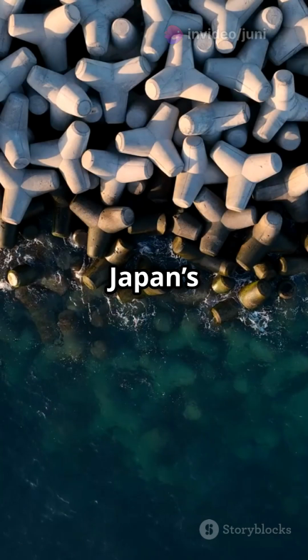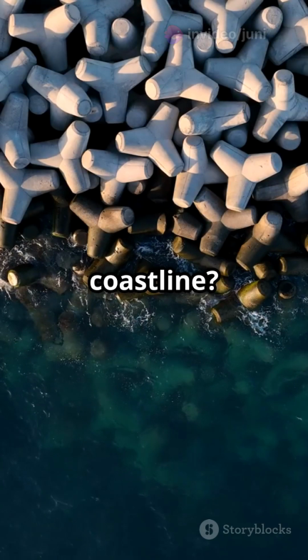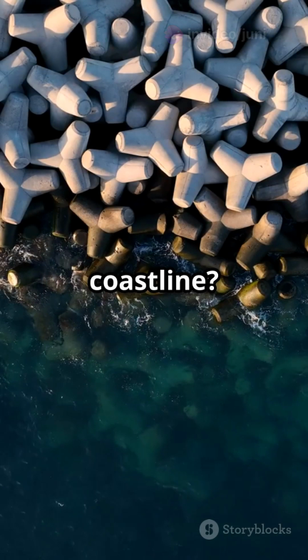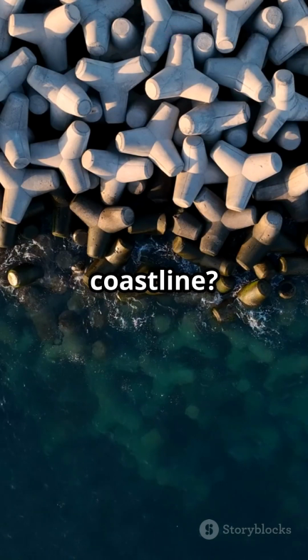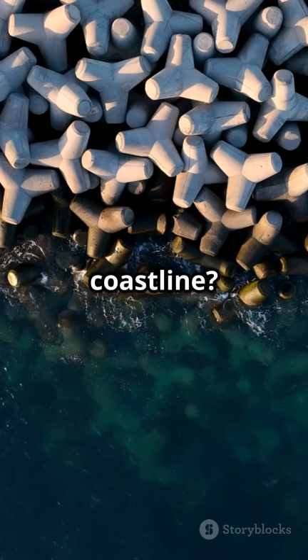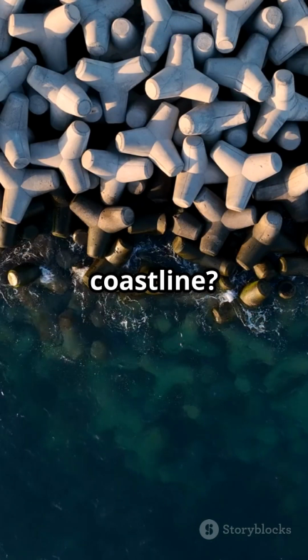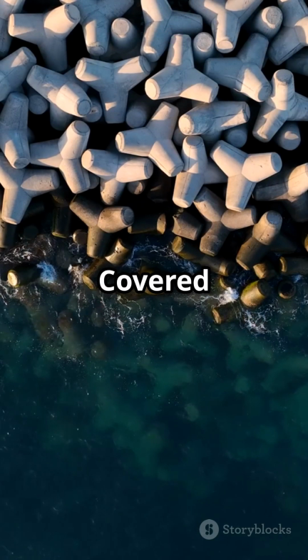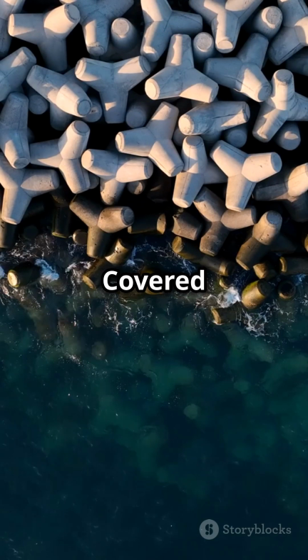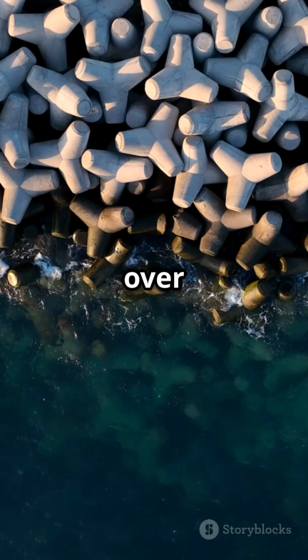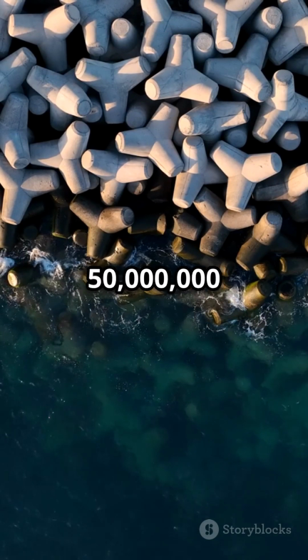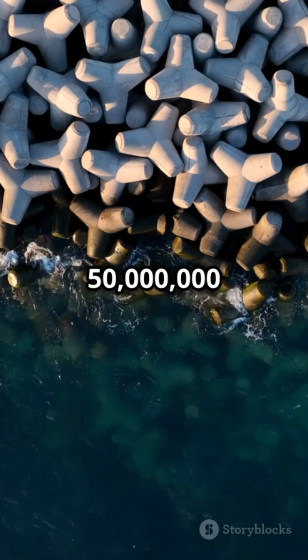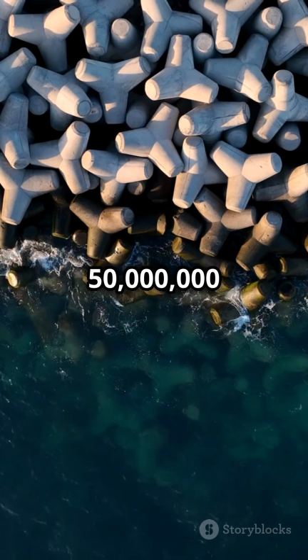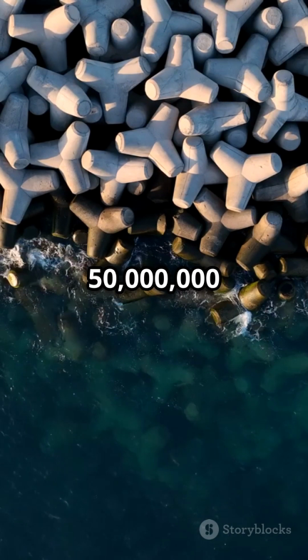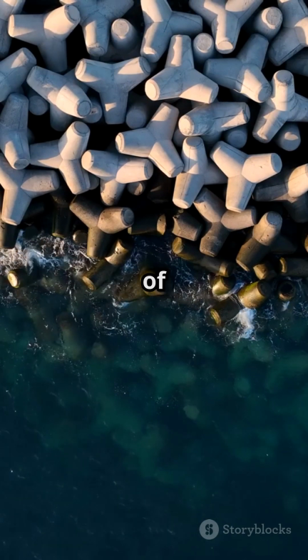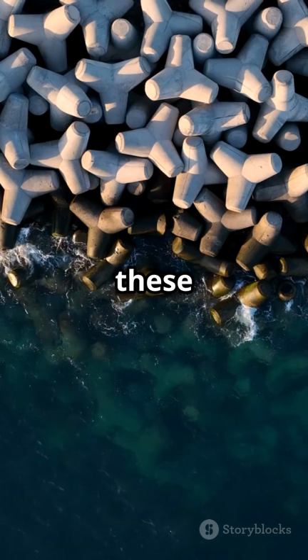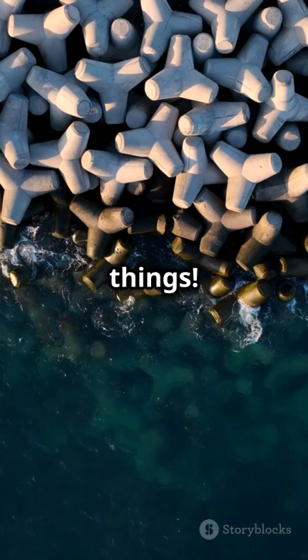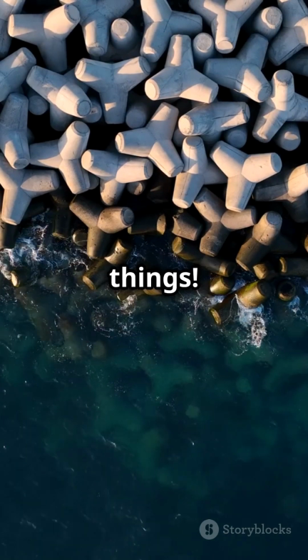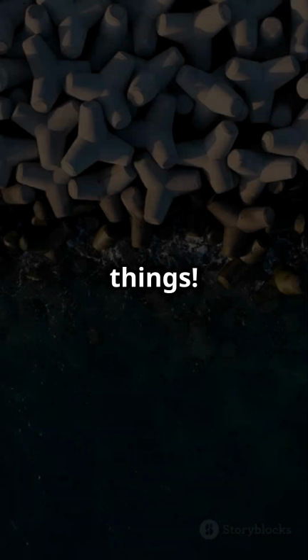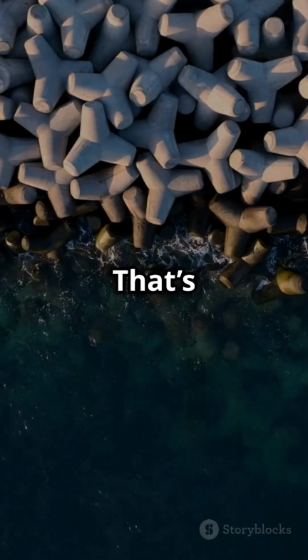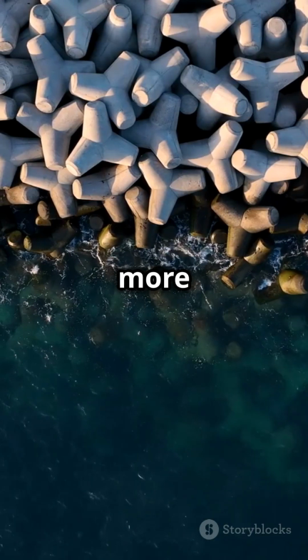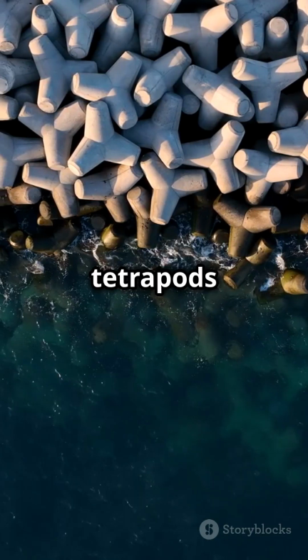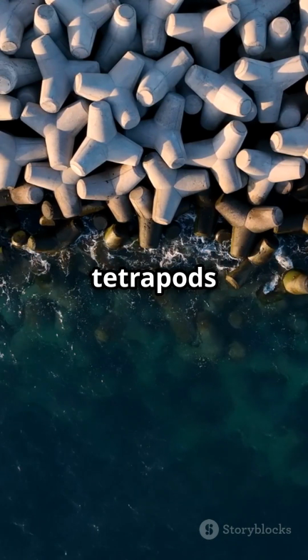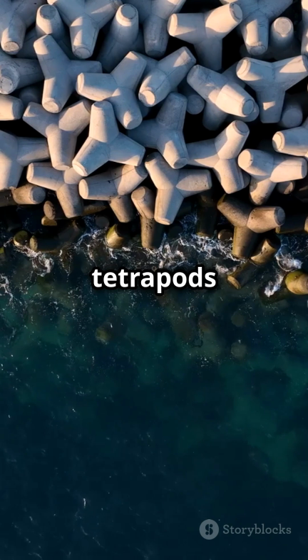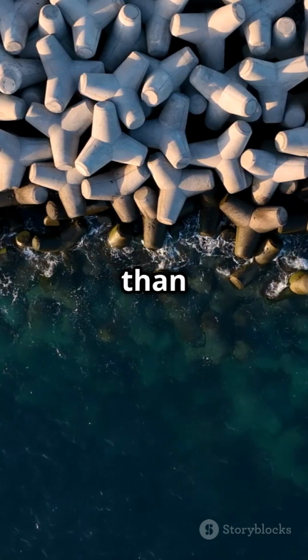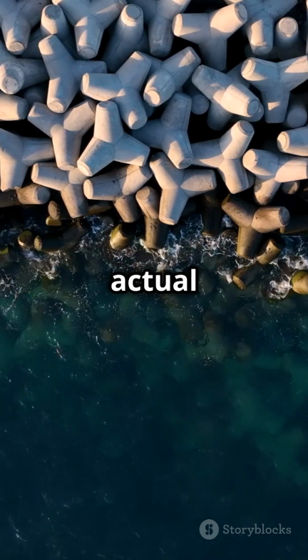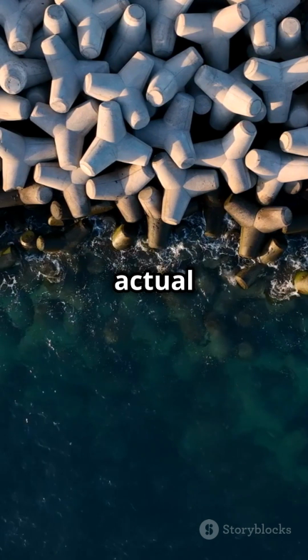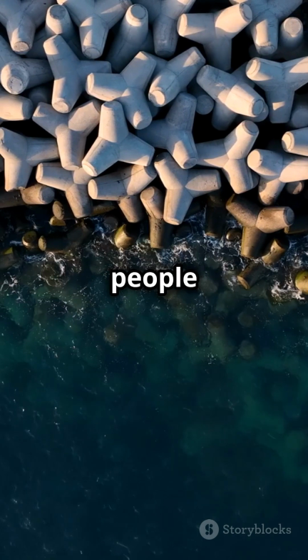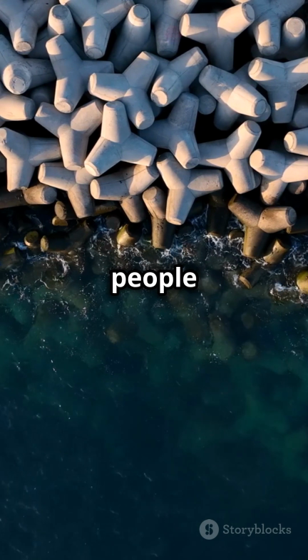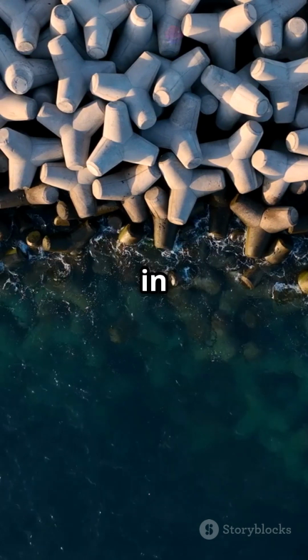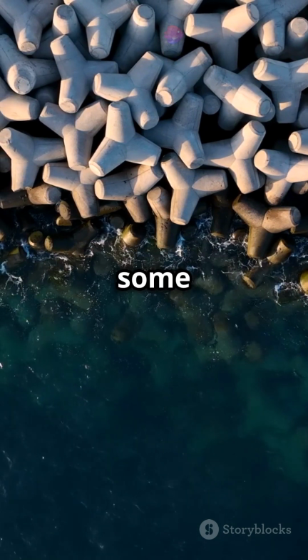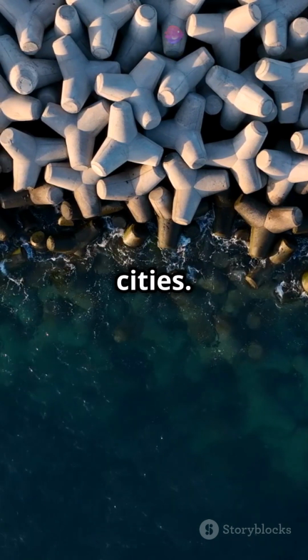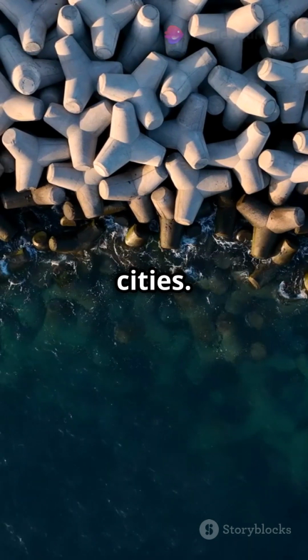Japan's coastline is covered in over 50 million of these things — that's more tetrapods than actual people in some cities.